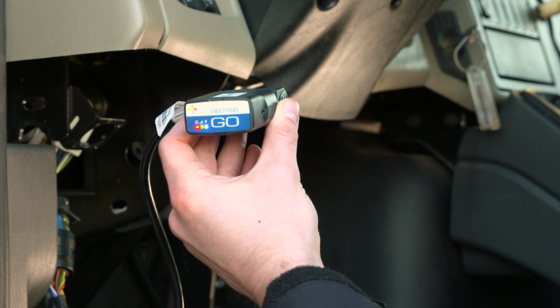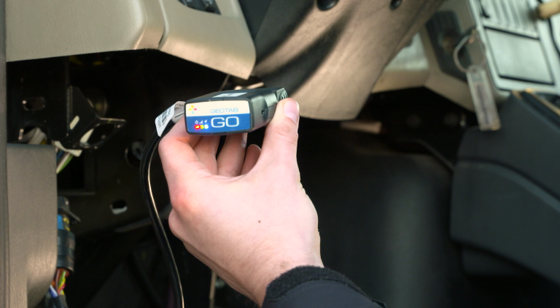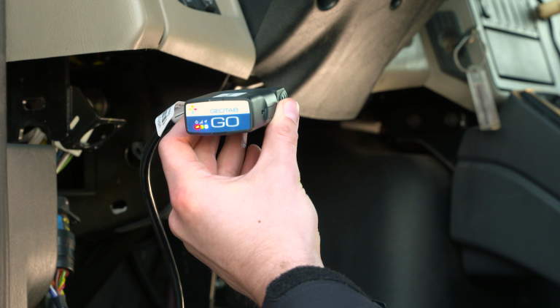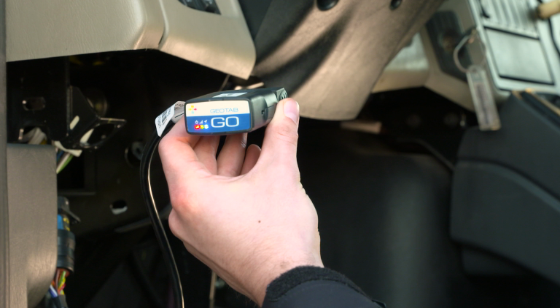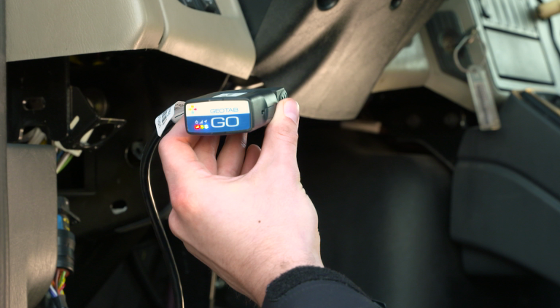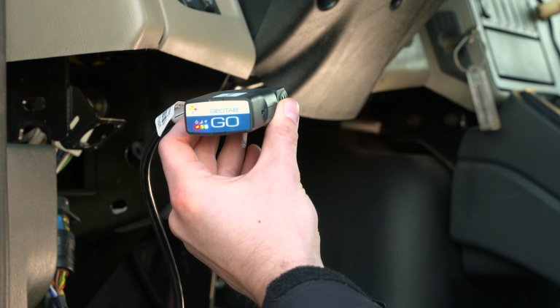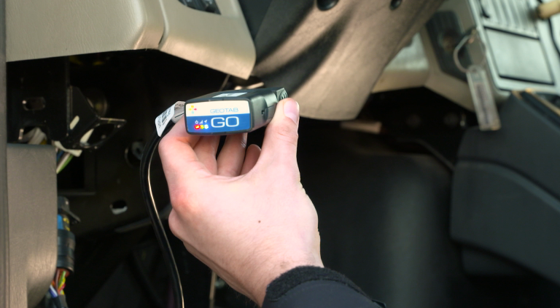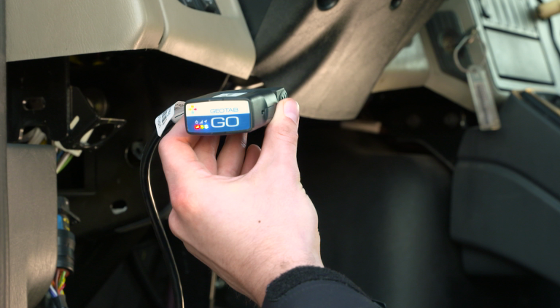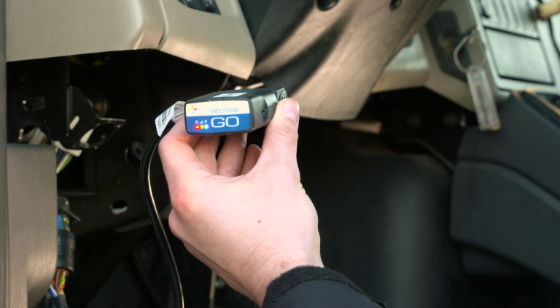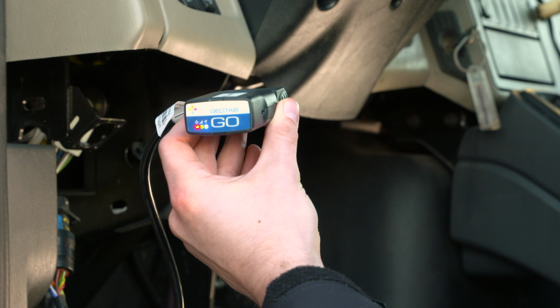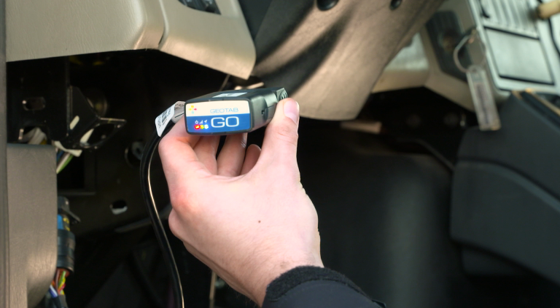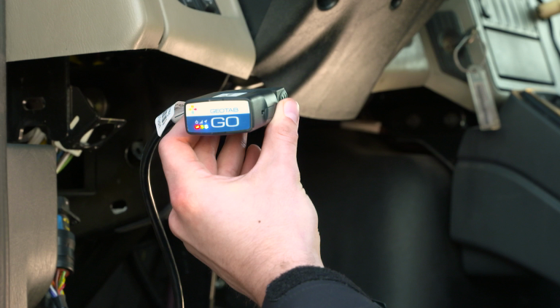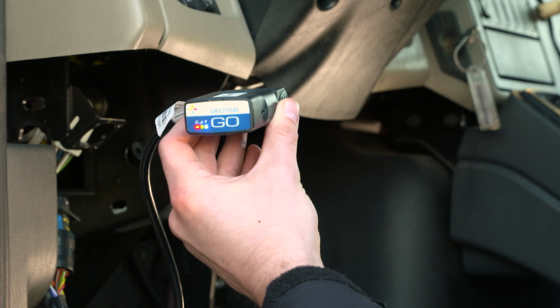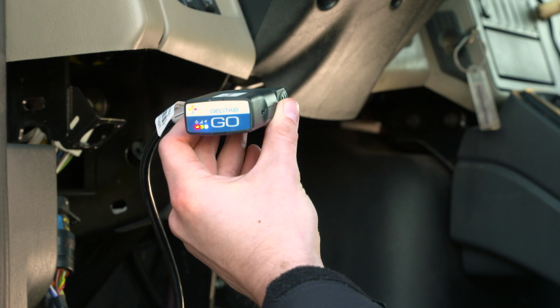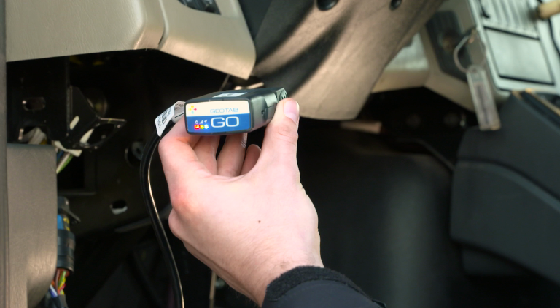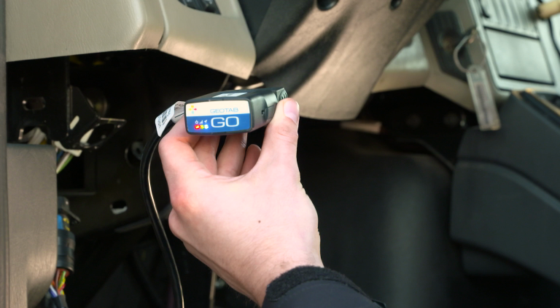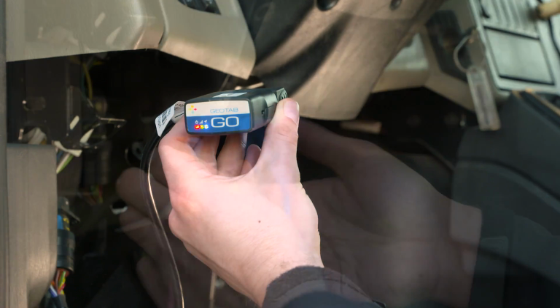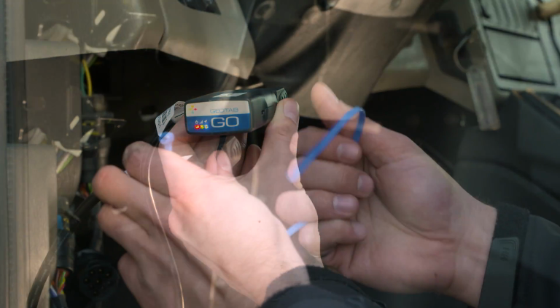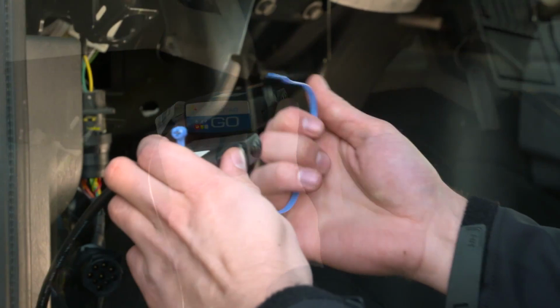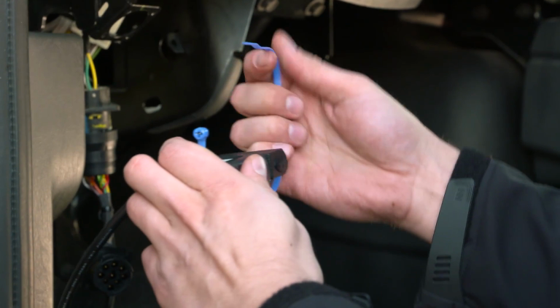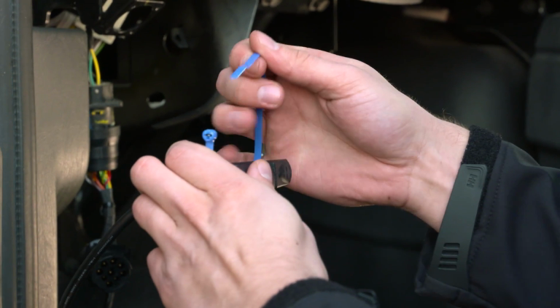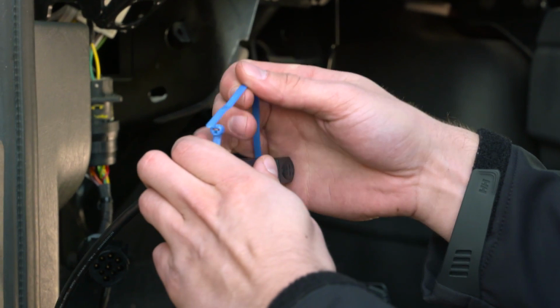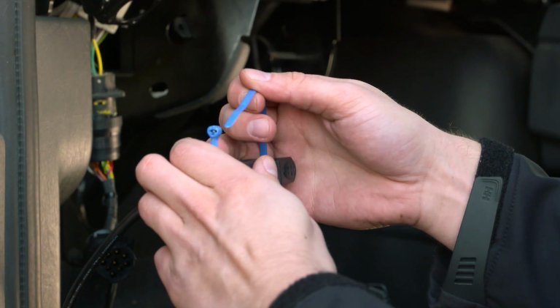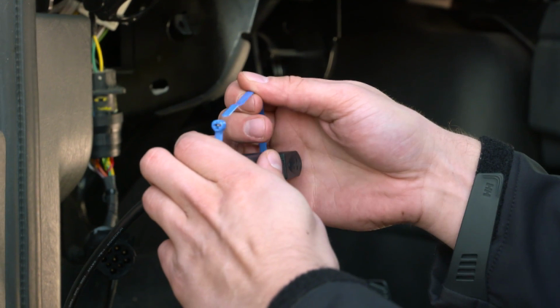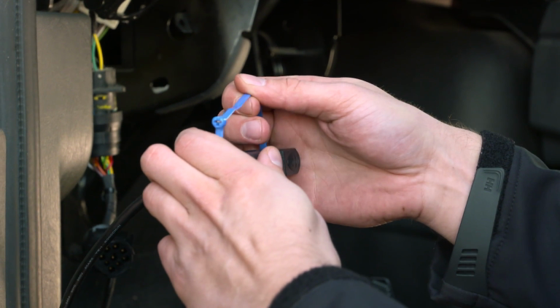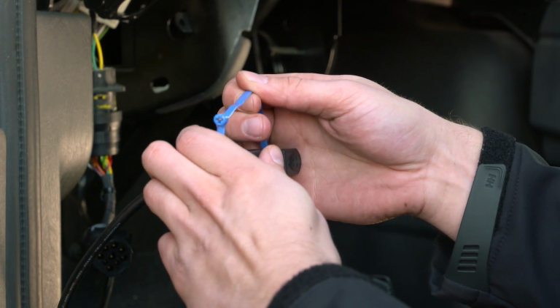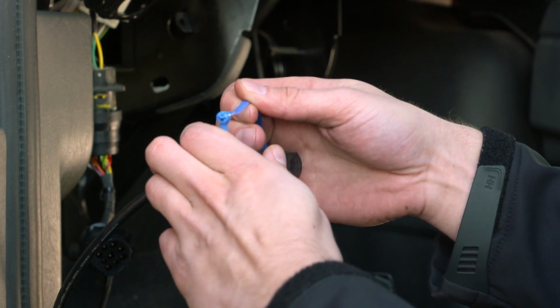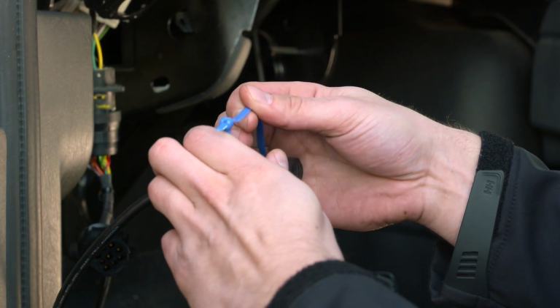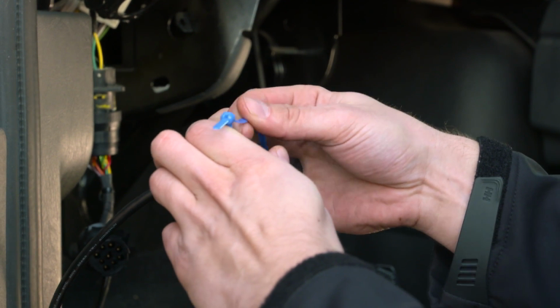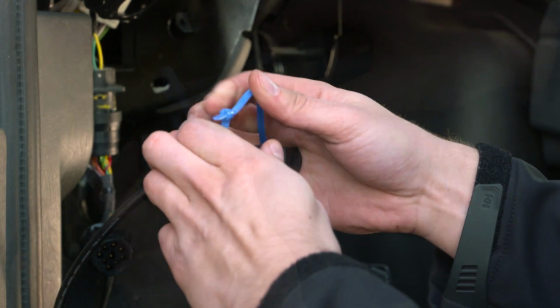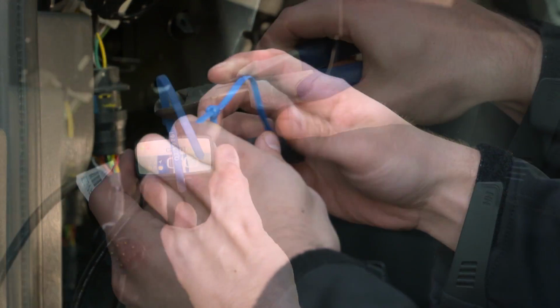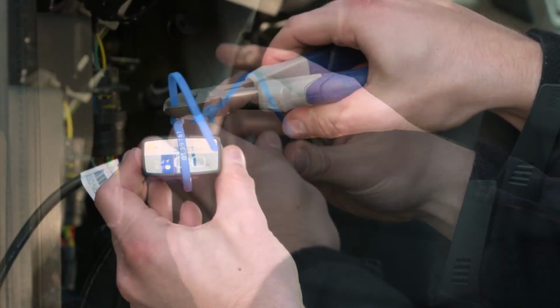Wait for all three LEDs to come on. Secure the Go device to the harness with a zip-tie.